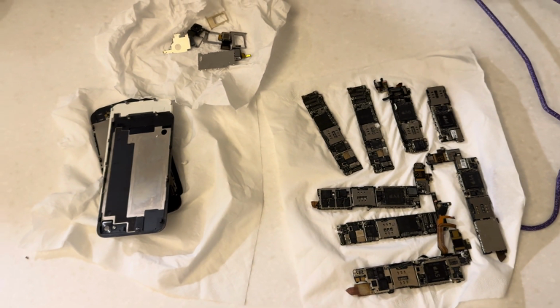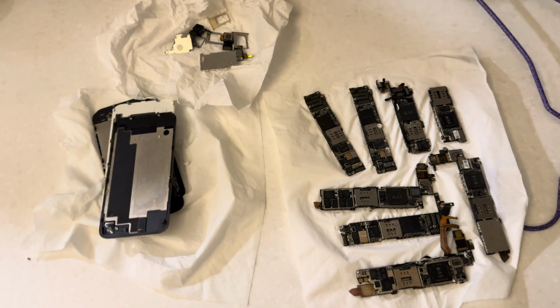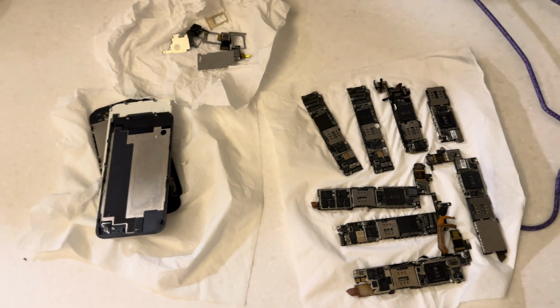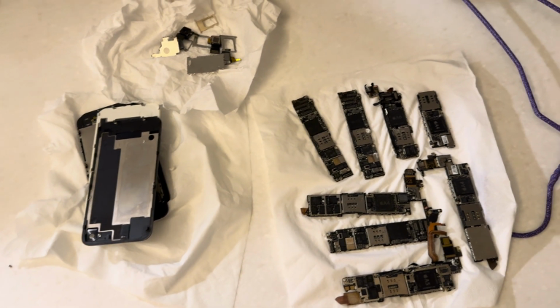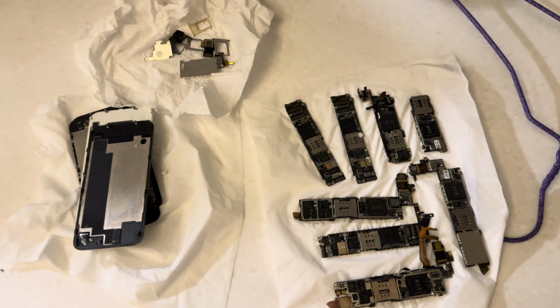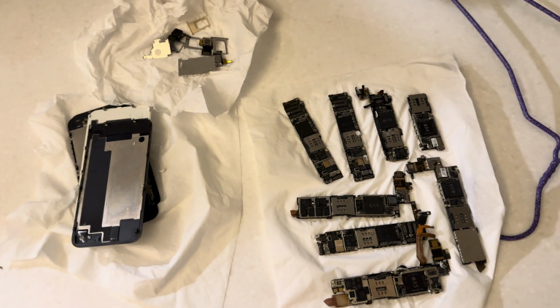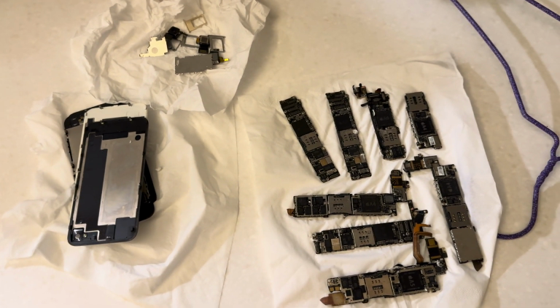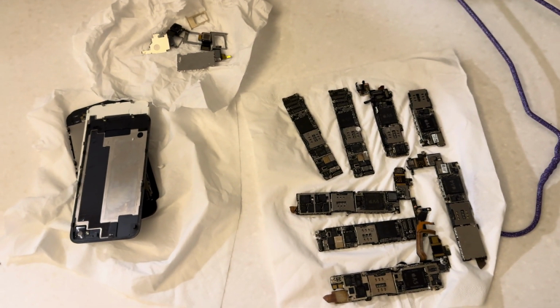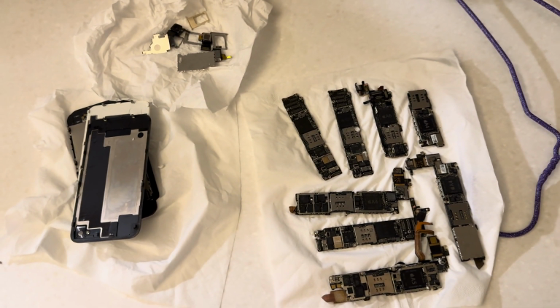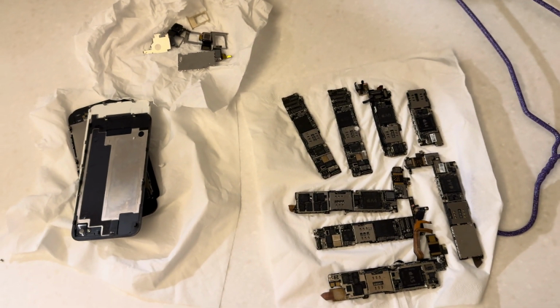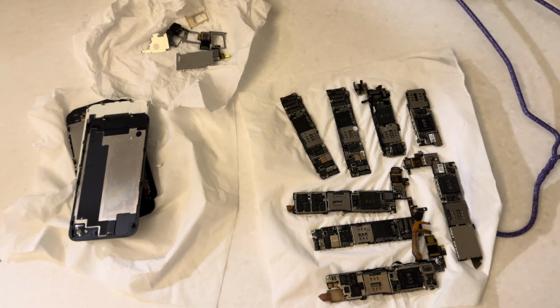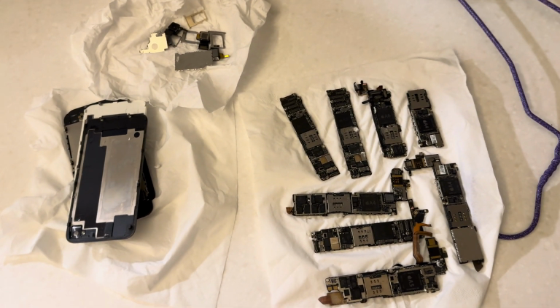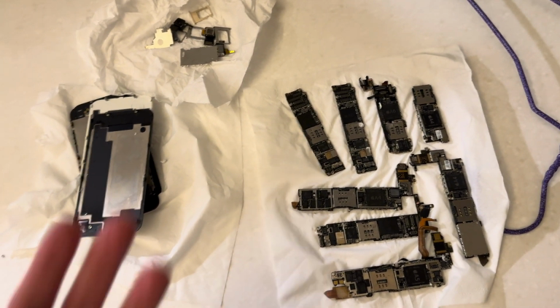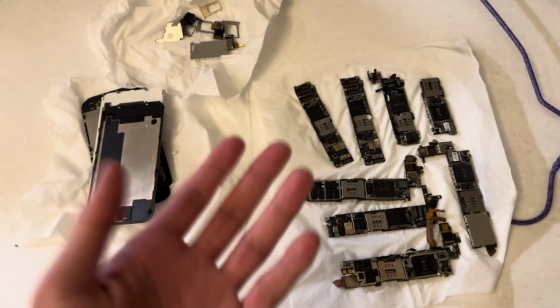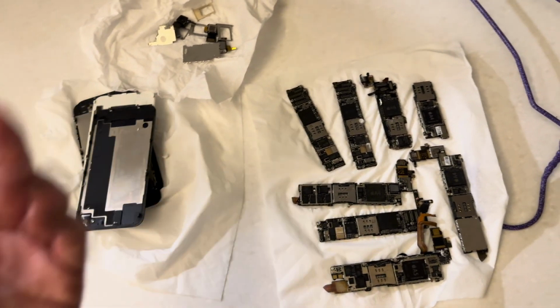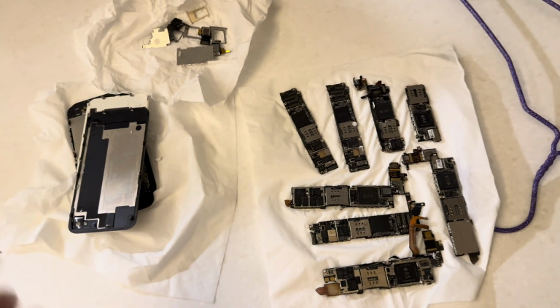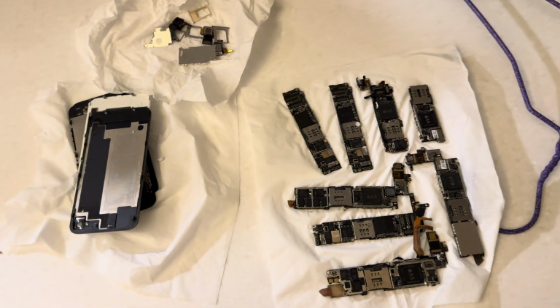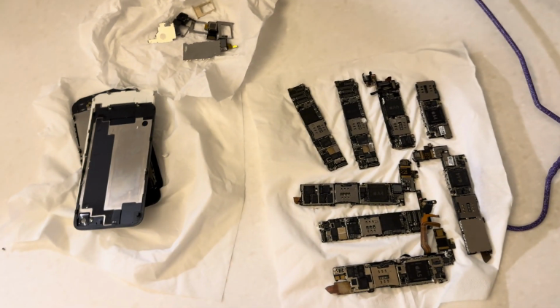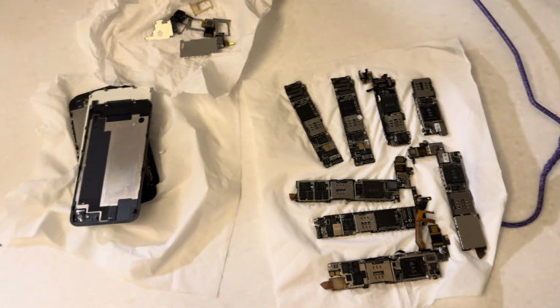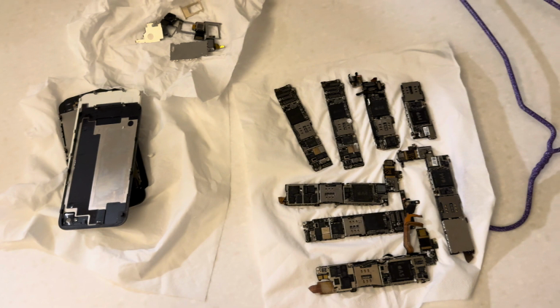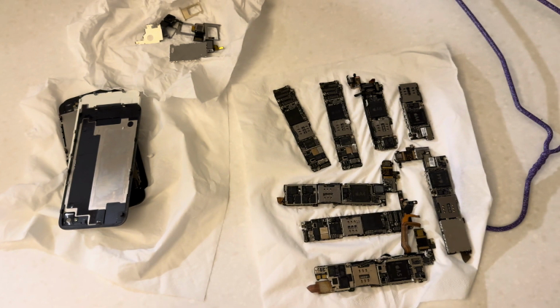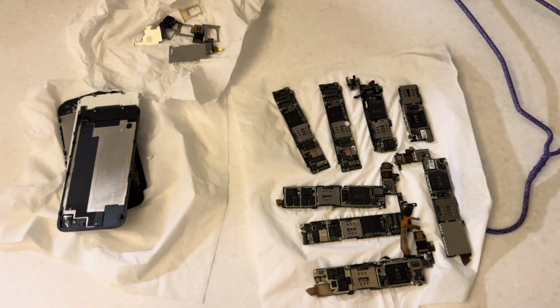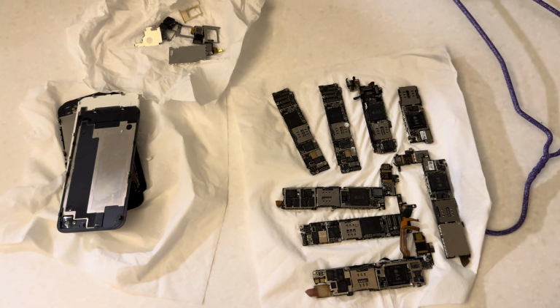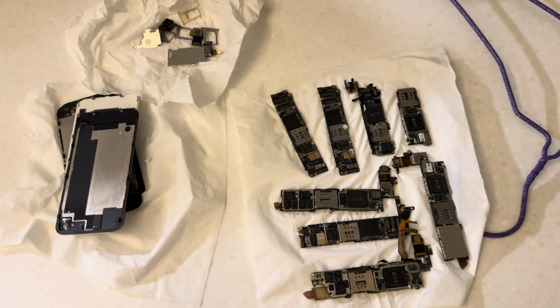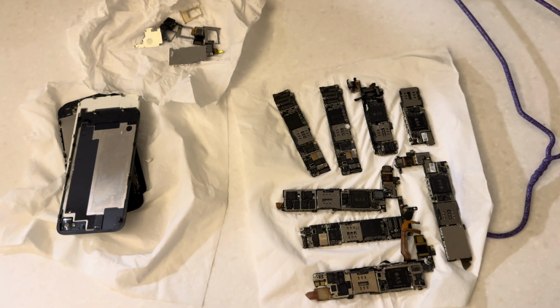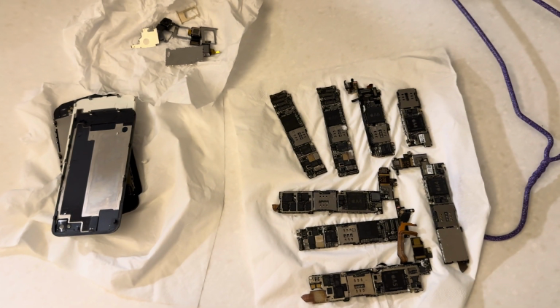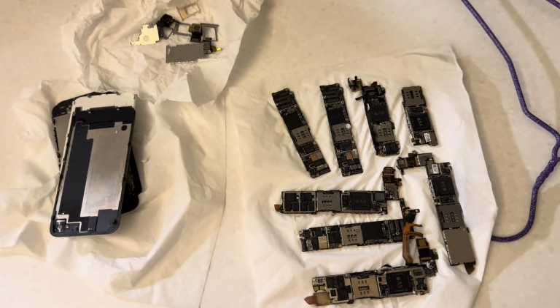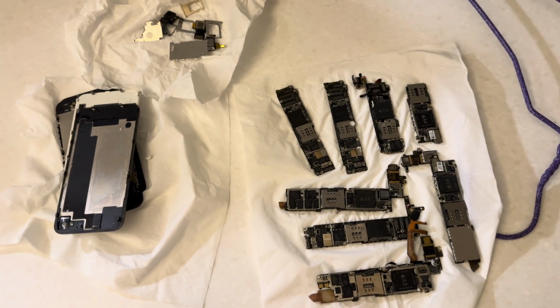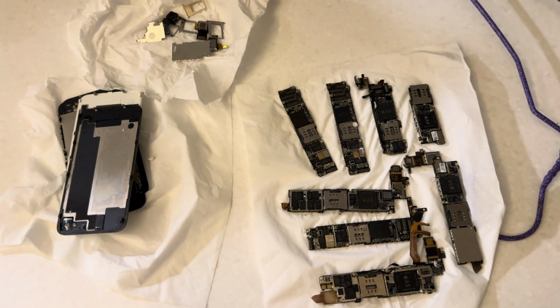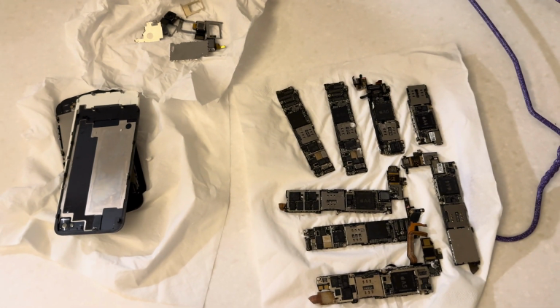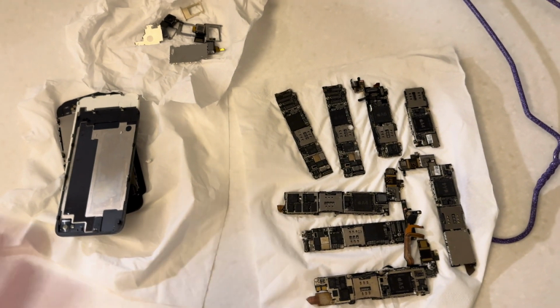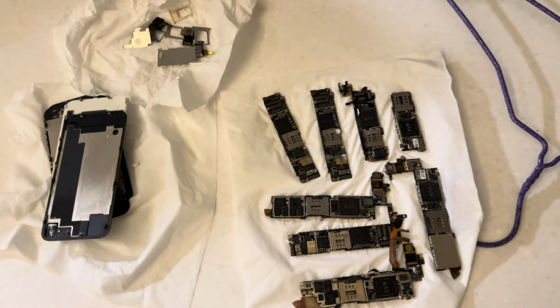I don't even know how I should classify these parts — chips, components.